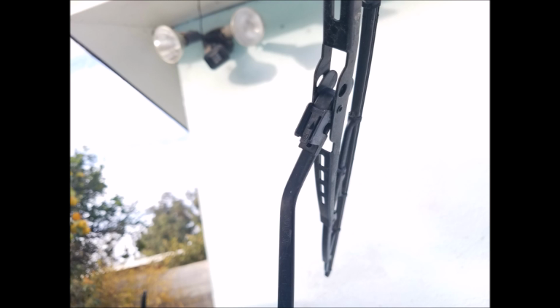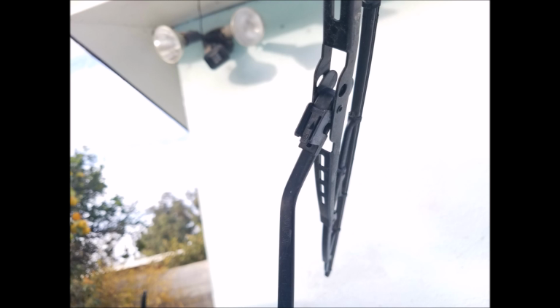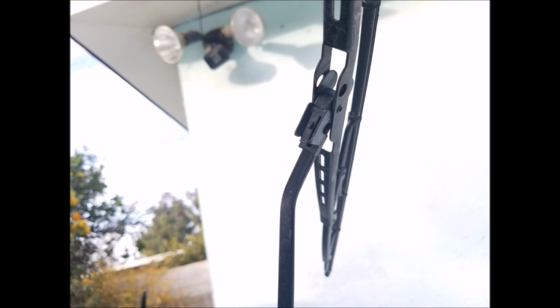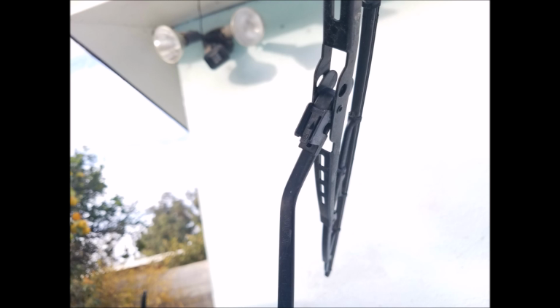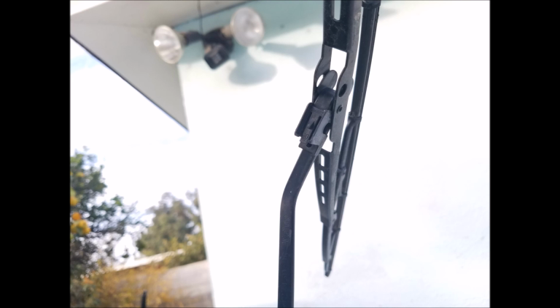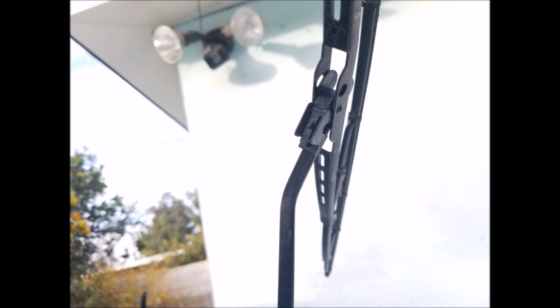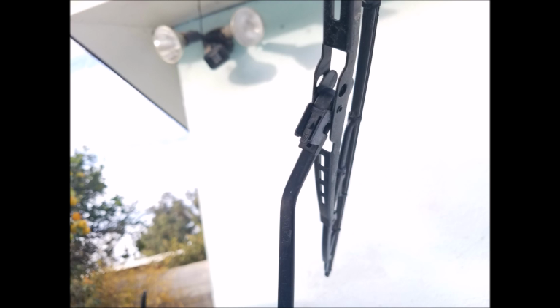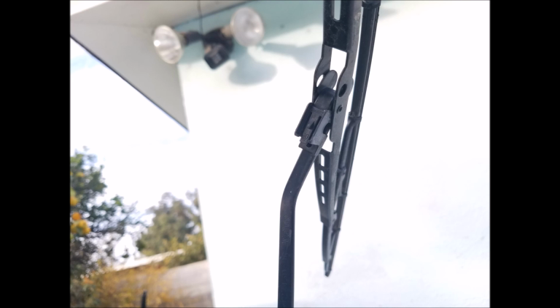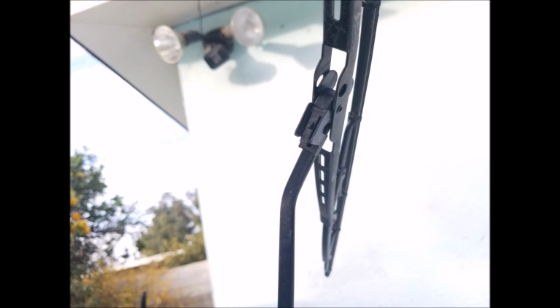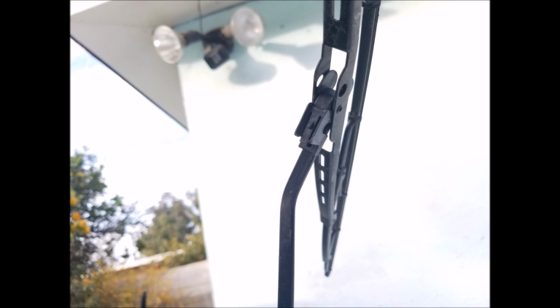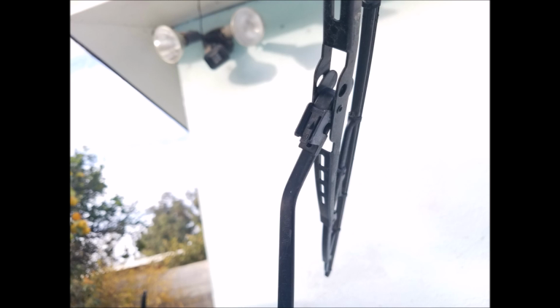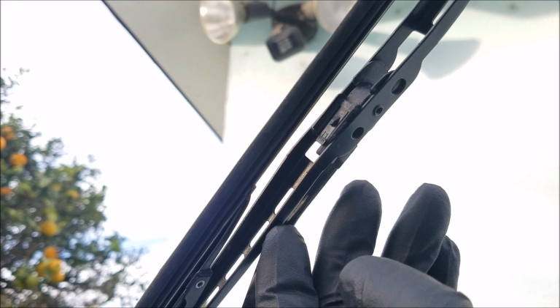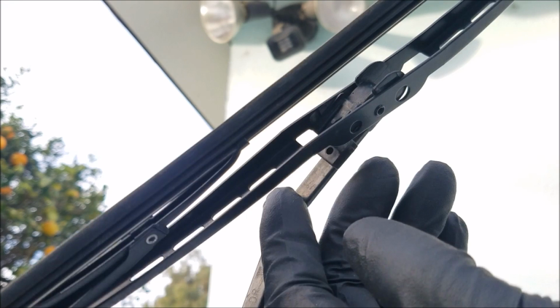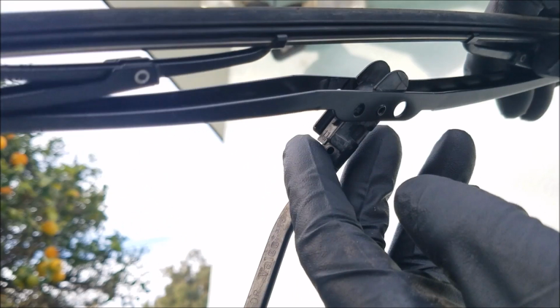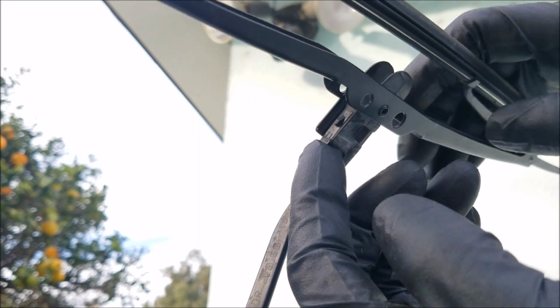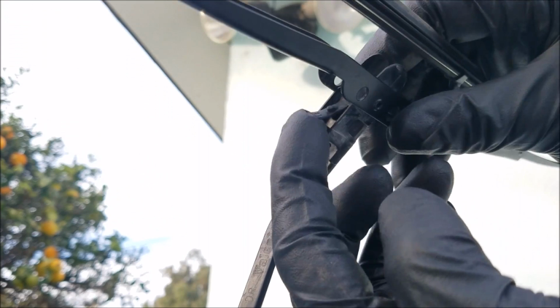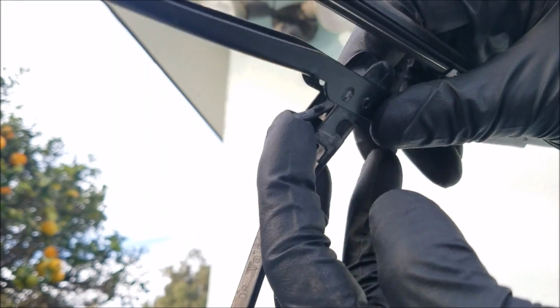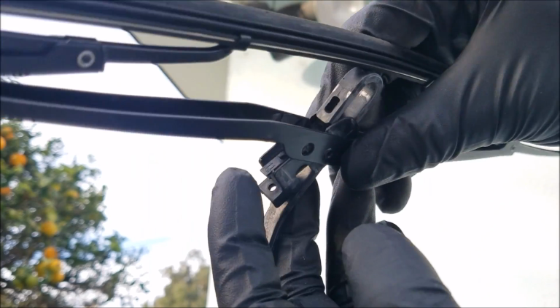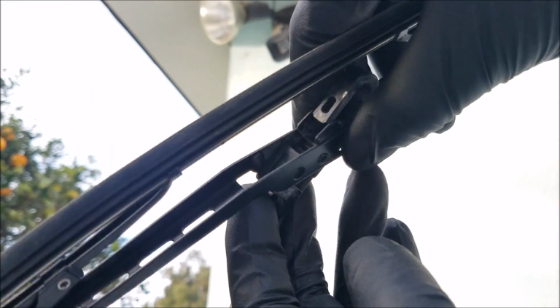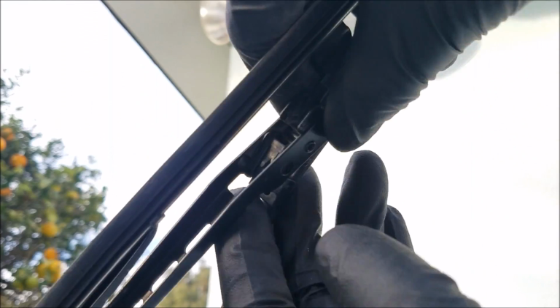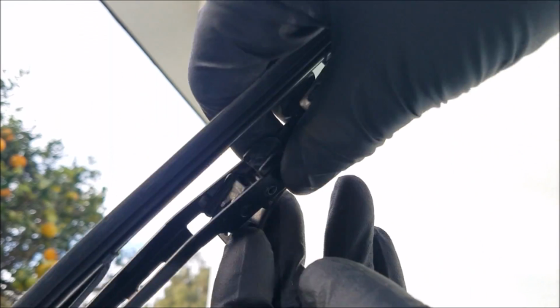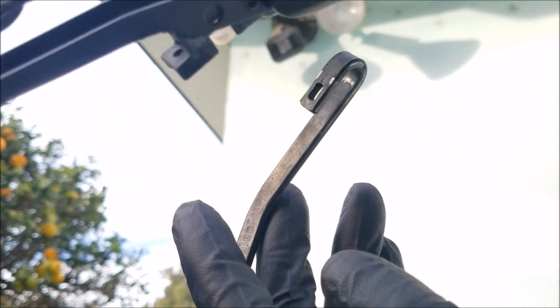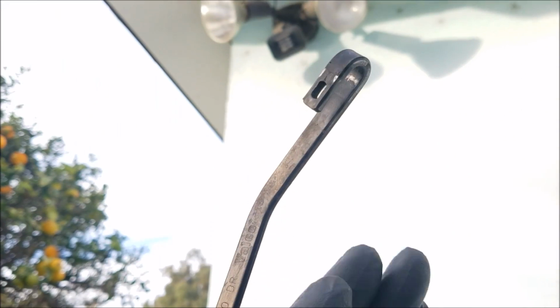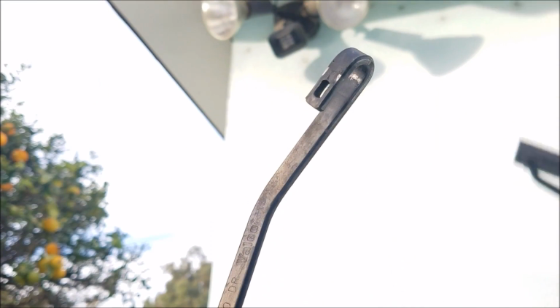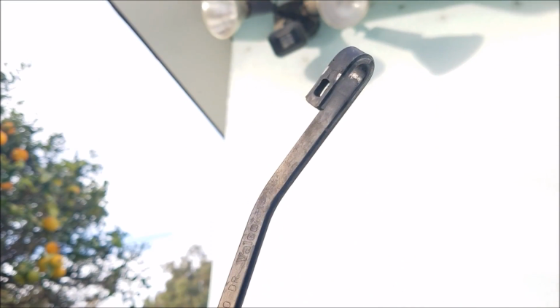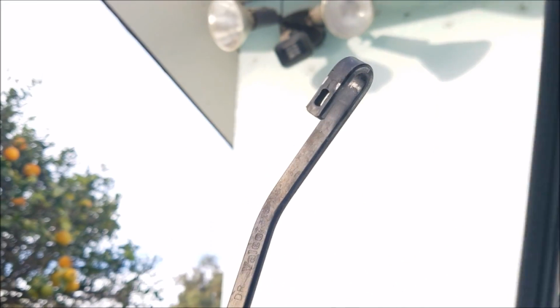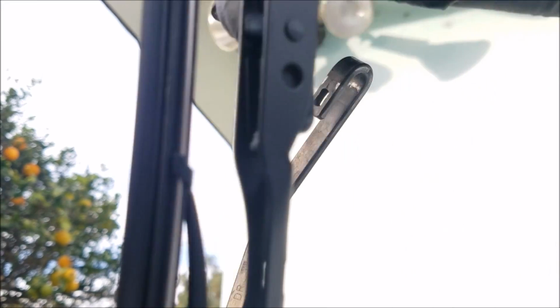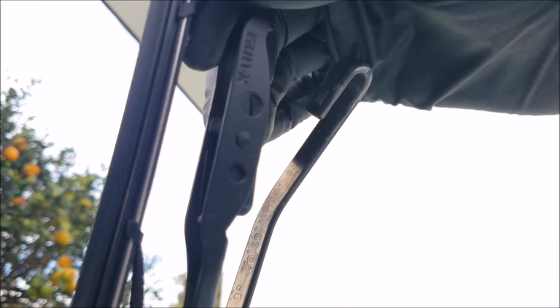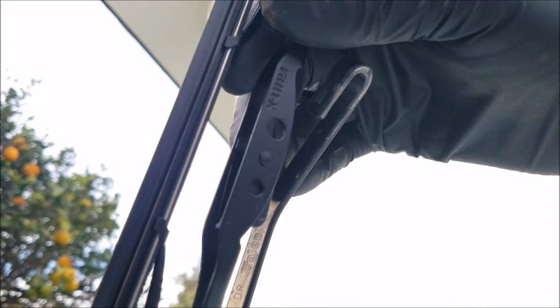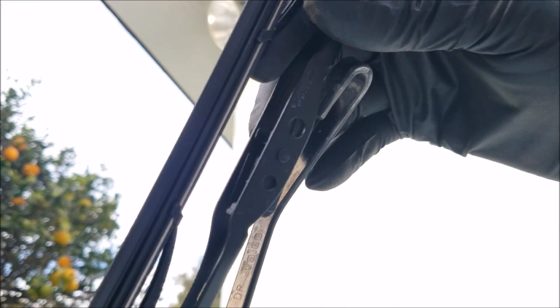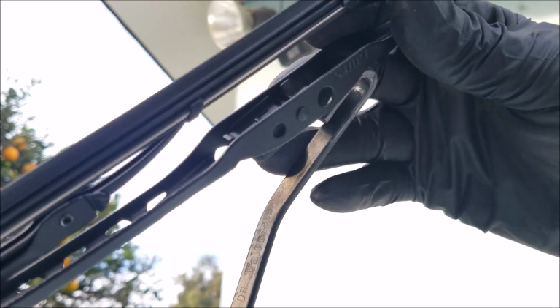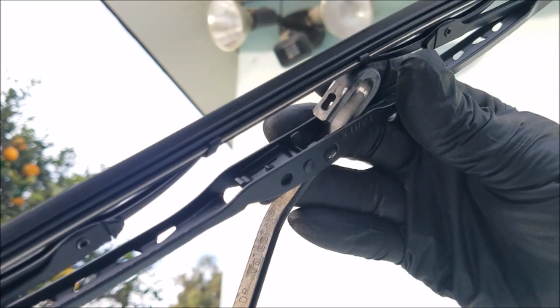And now we head on to the driver side, which is the same procedure, except this side uses a longer wiper blade.